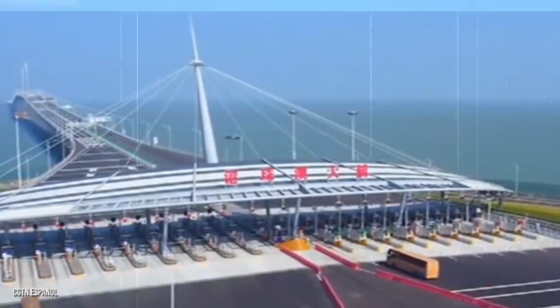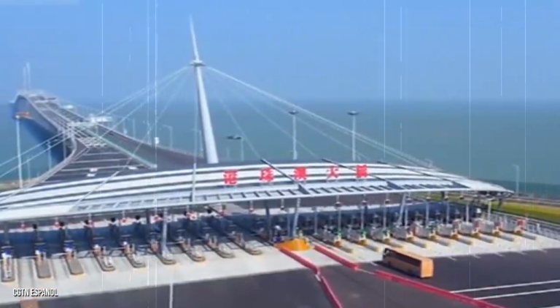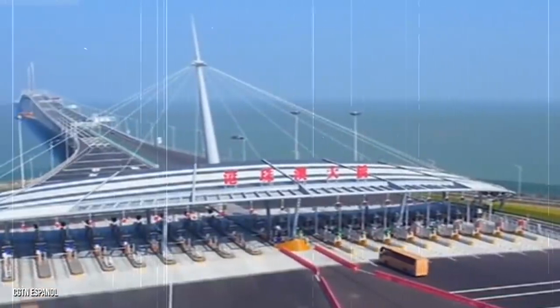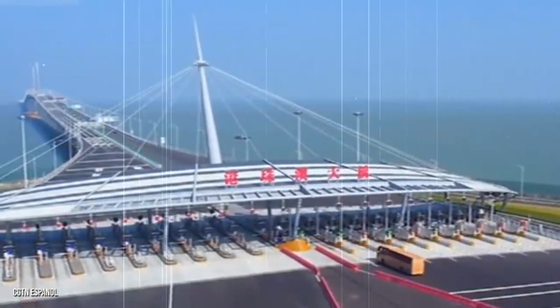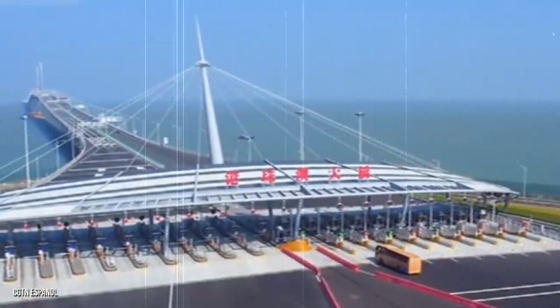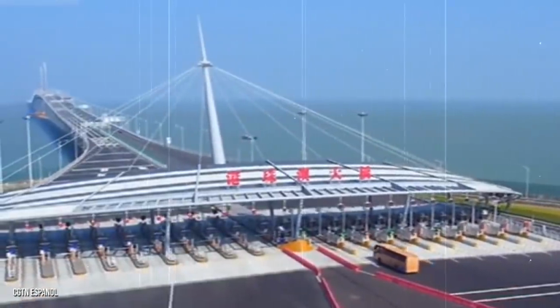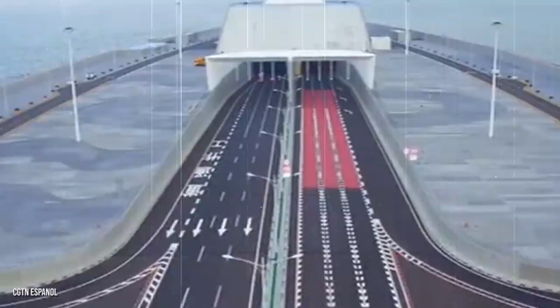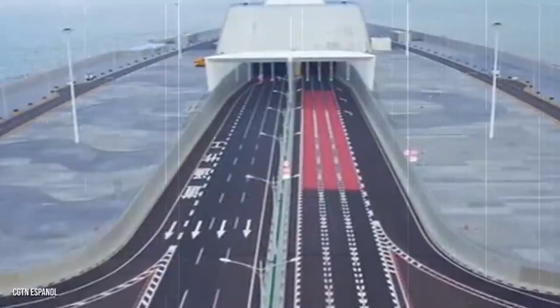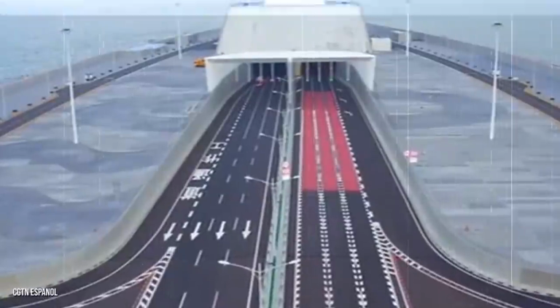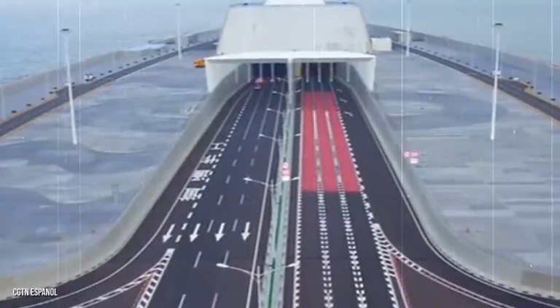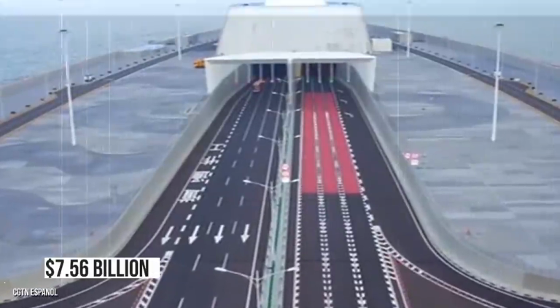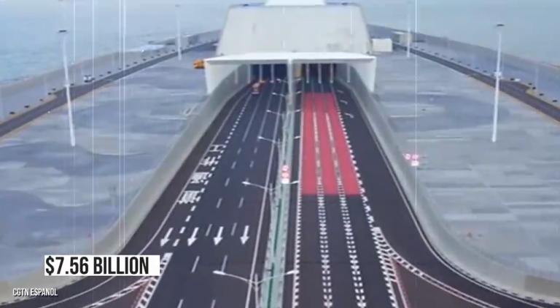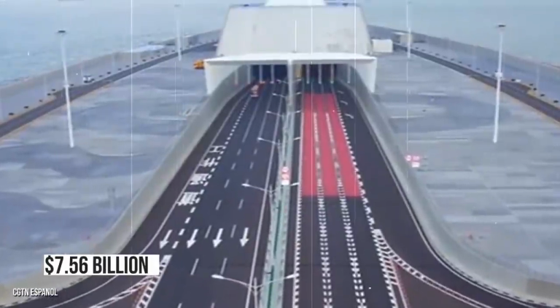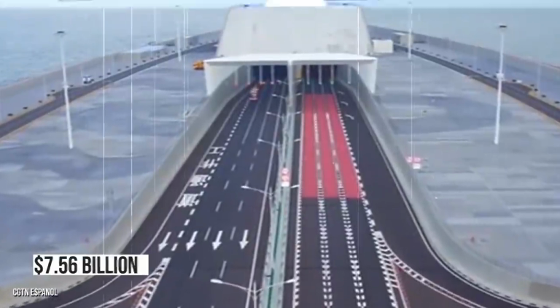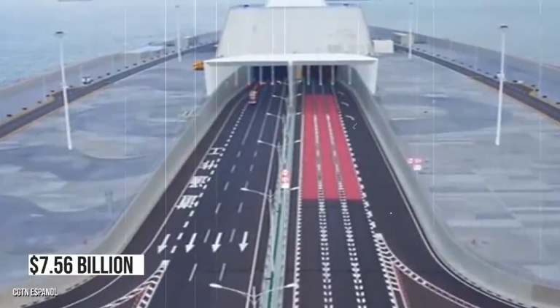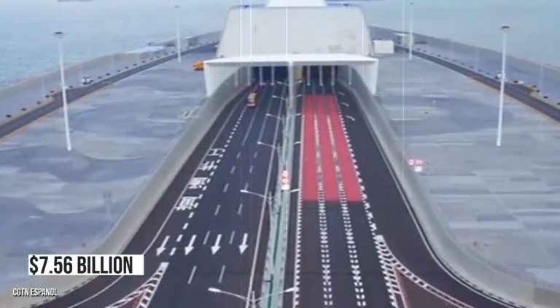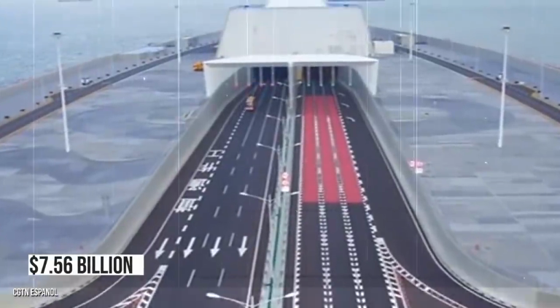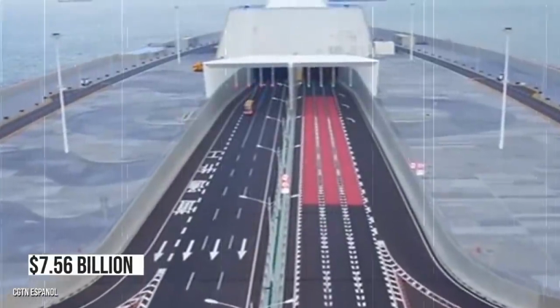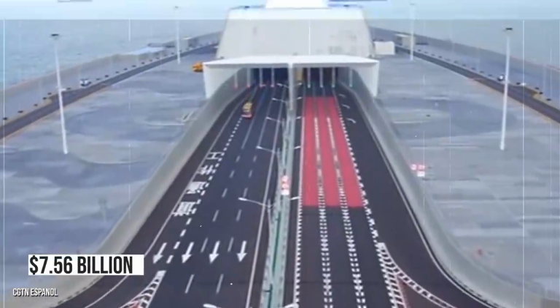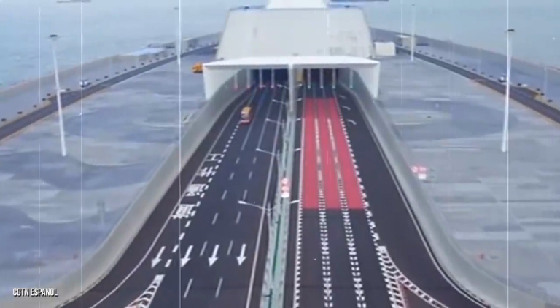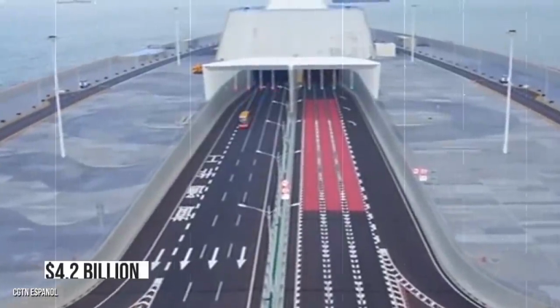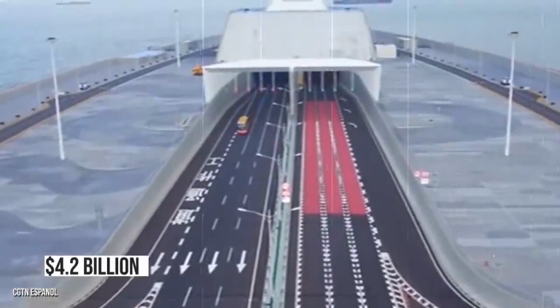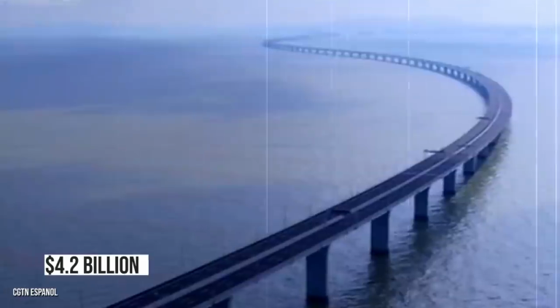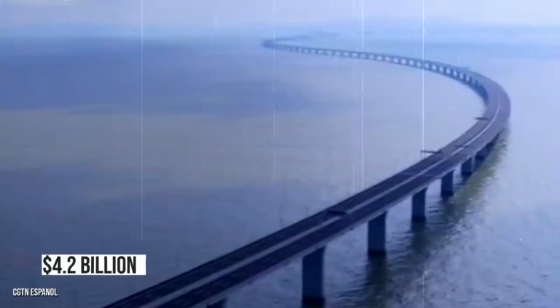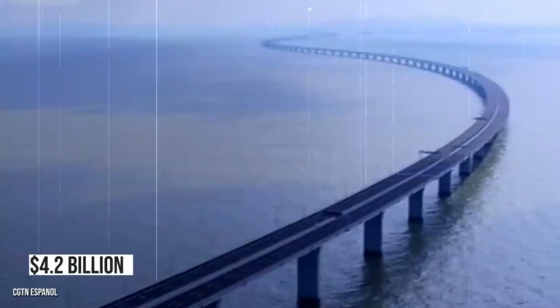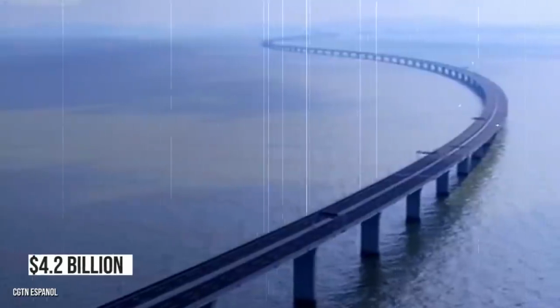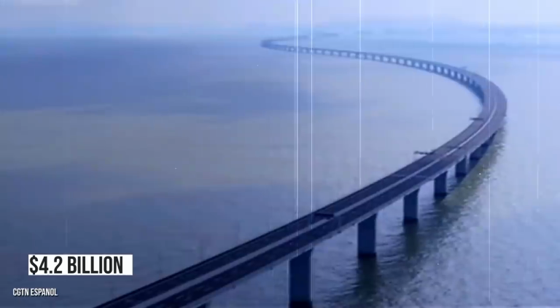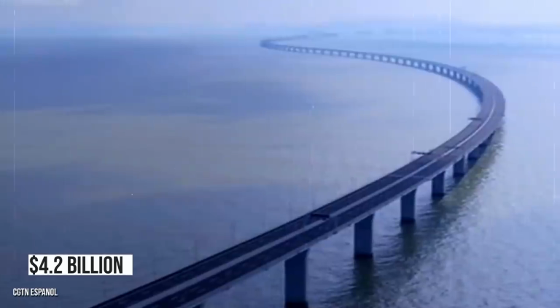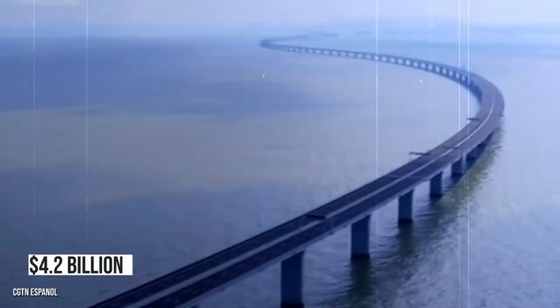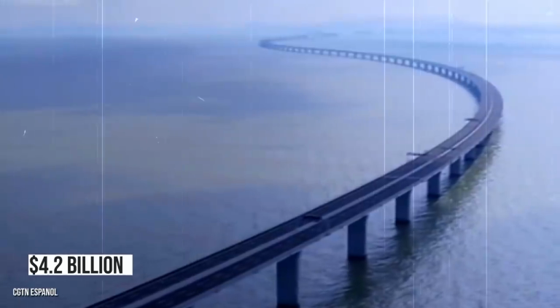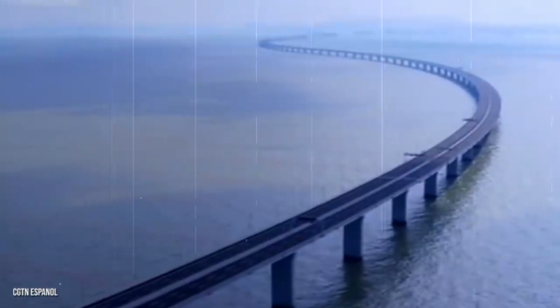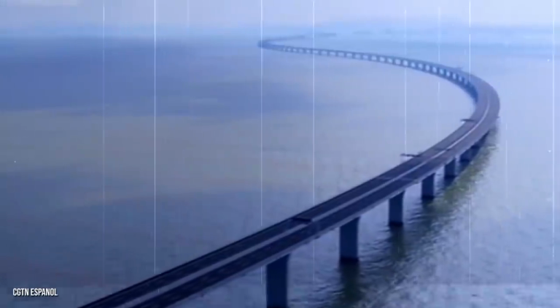As for the cost of the massive bridge itself, initial reports back in 2009 stated that the fee could be around $10.7 billion. However, thanks to delays, the final fee was far more. According to a number of reports, the final cost of the HZMB reached $20 billion altogether, making it the most expensive bridge in the world. The main bridge alone is said to have cost $7.56 billion, with $4.2 billion paid via bank loans.